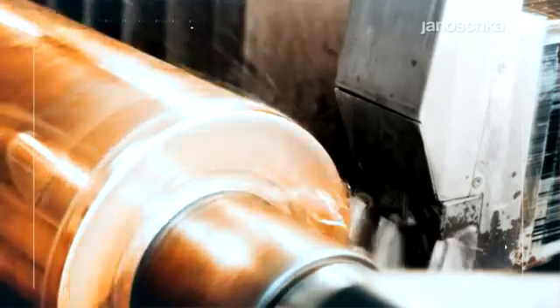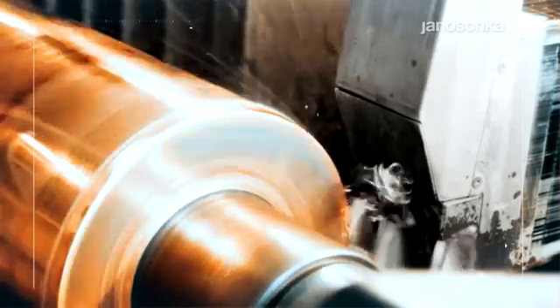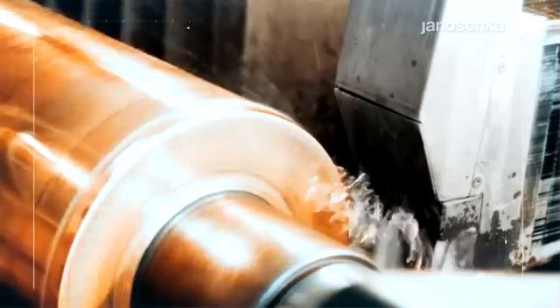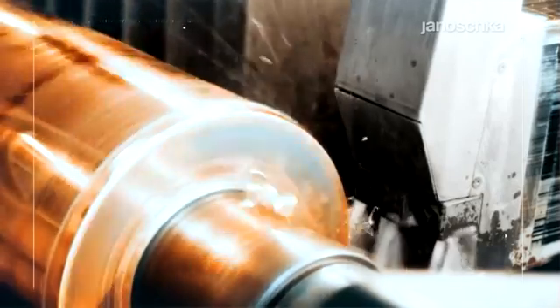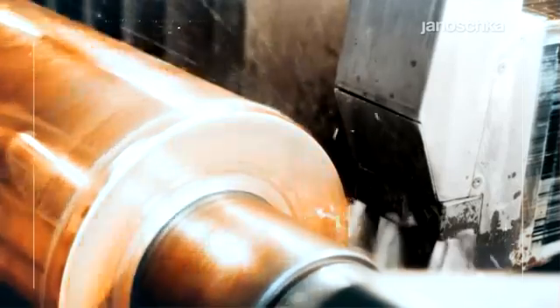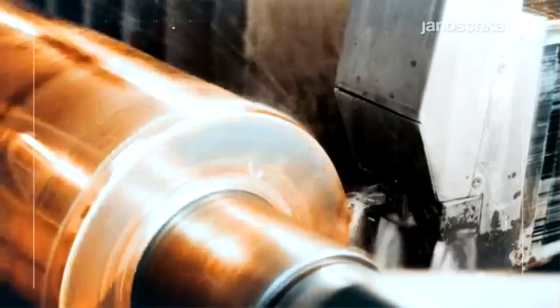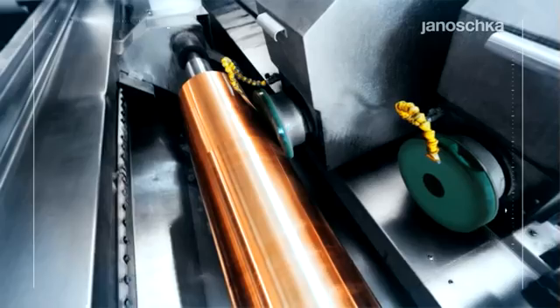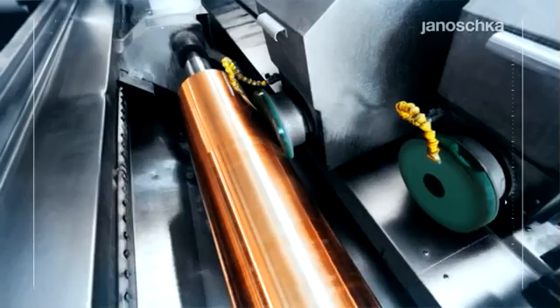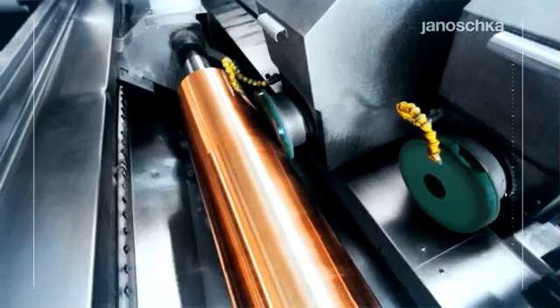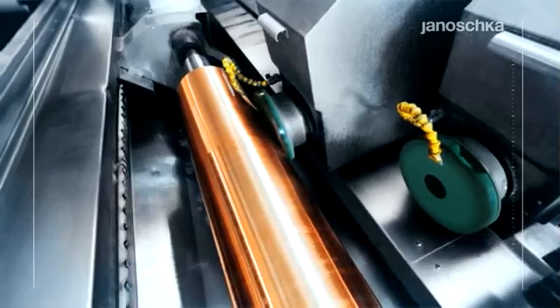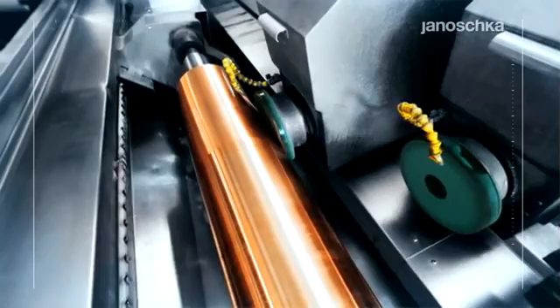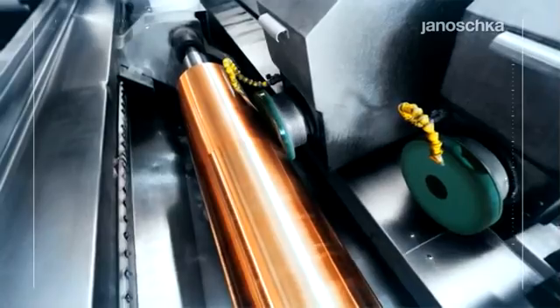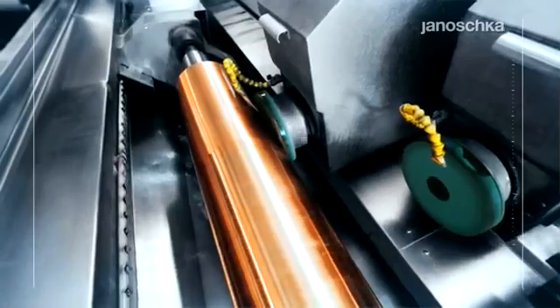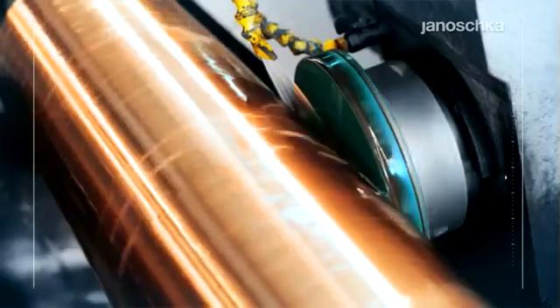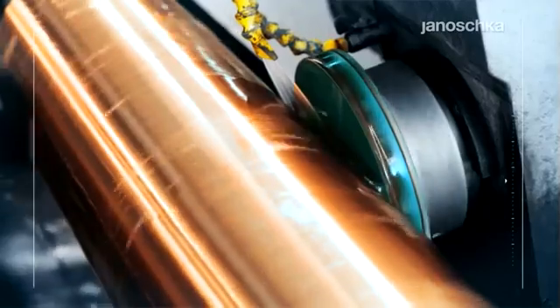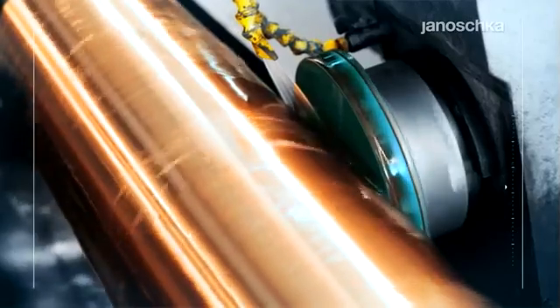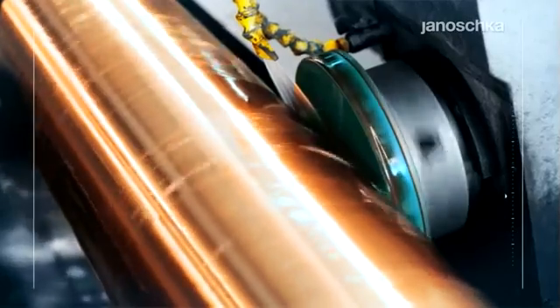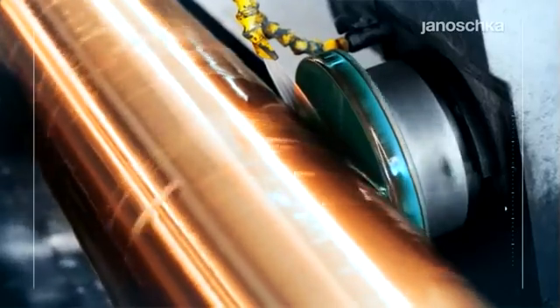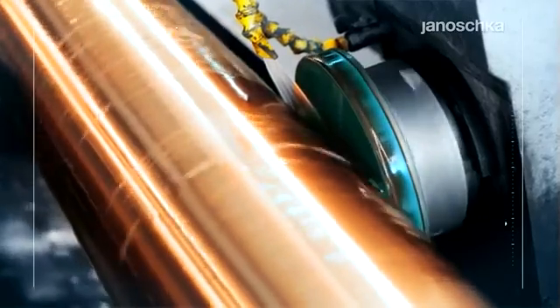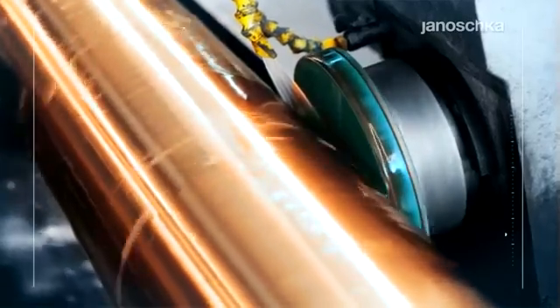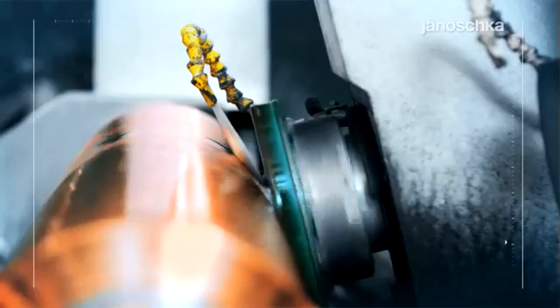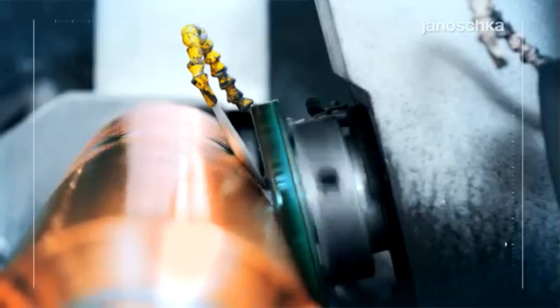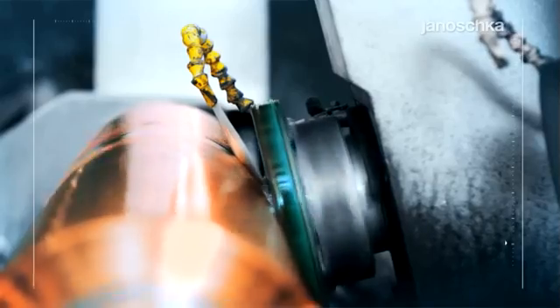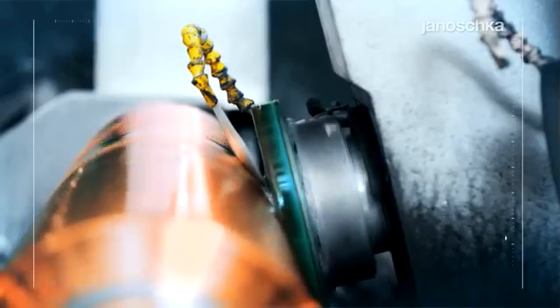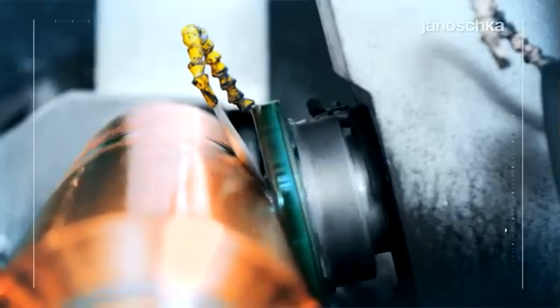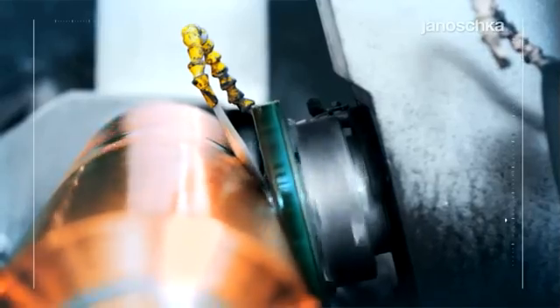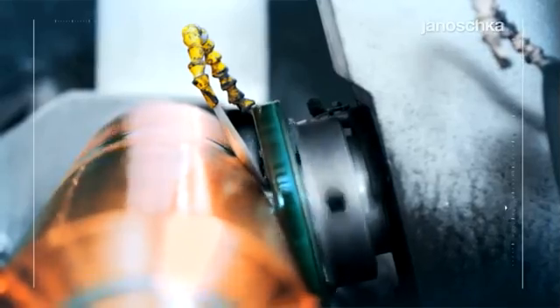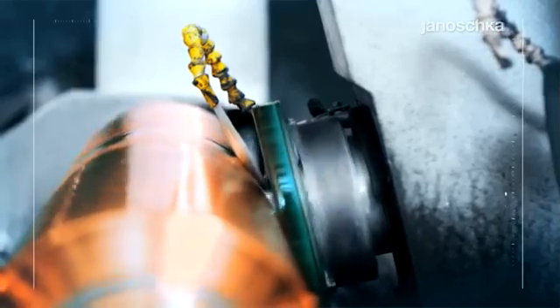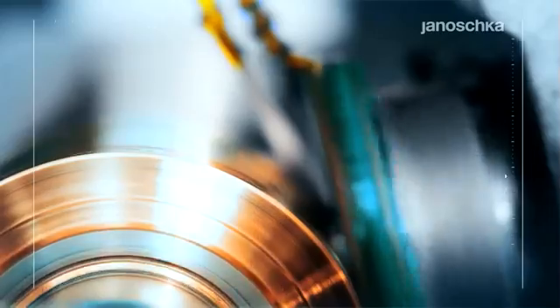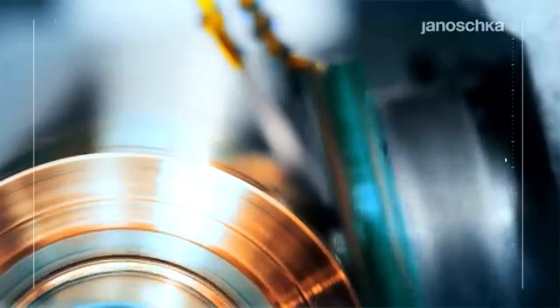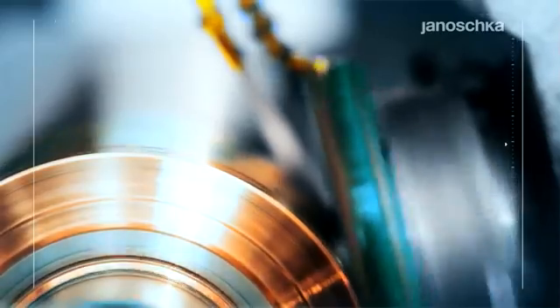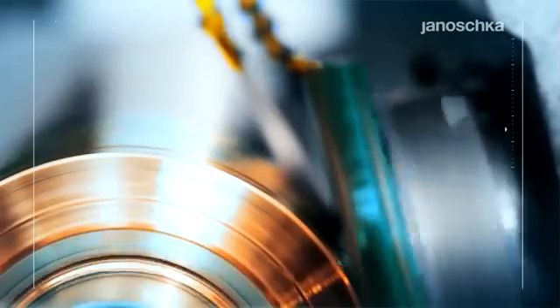Grinding, or cutting to size and polishing, are done according to detailed customer specifications, with a view to further processing.